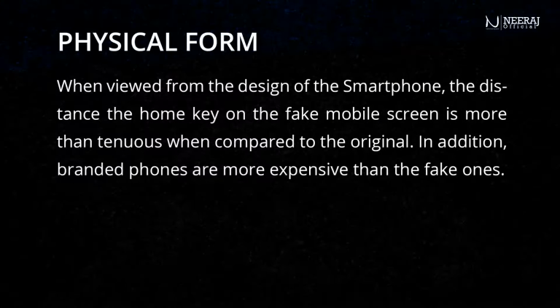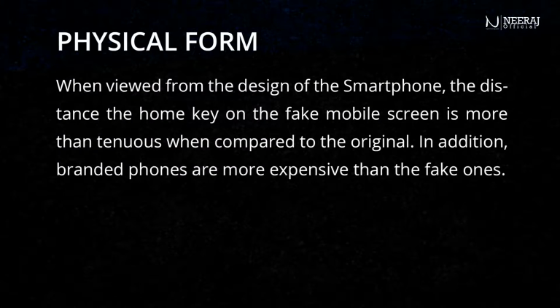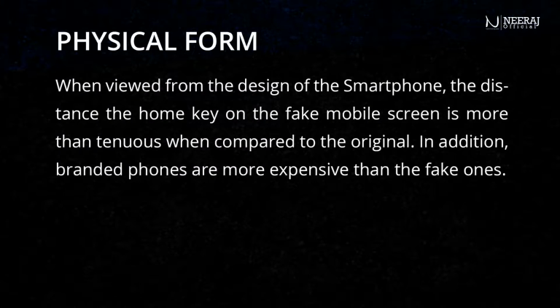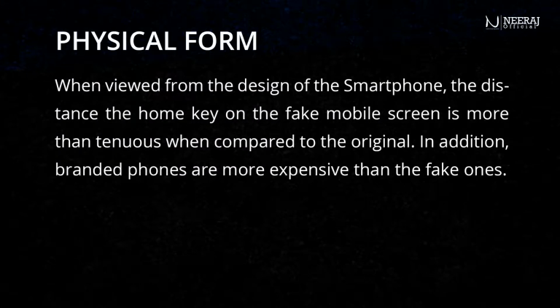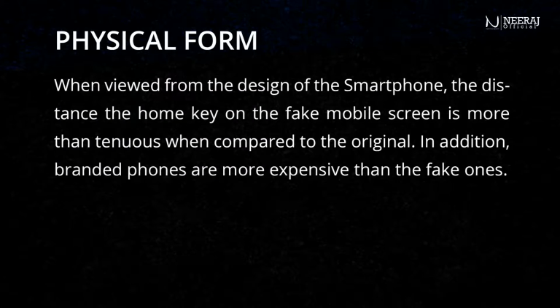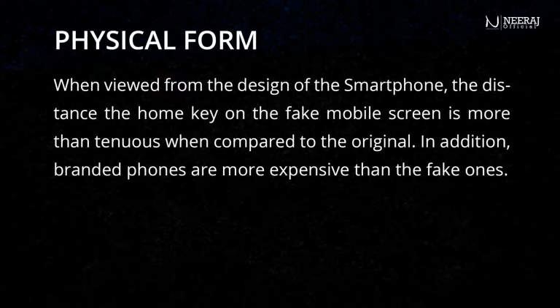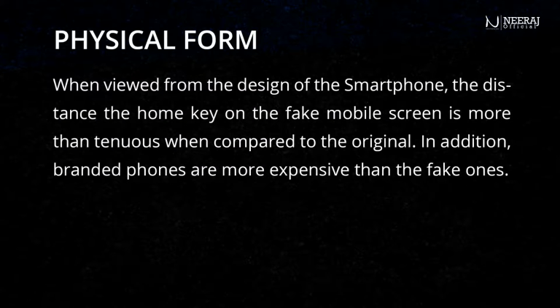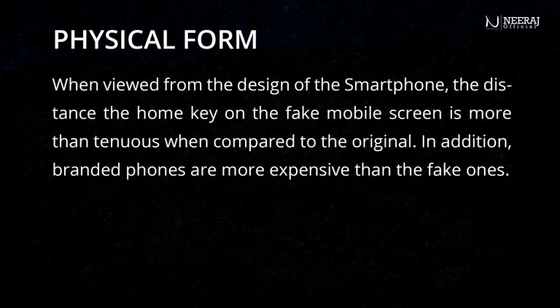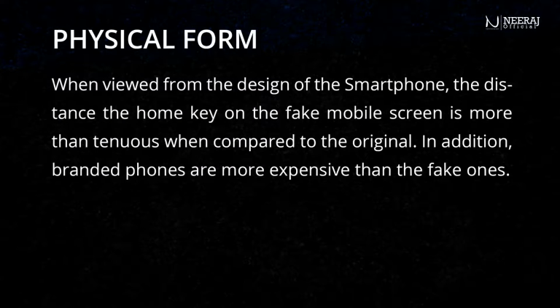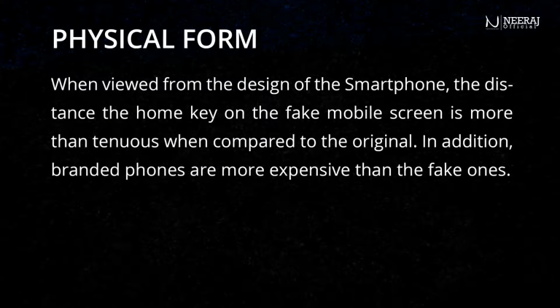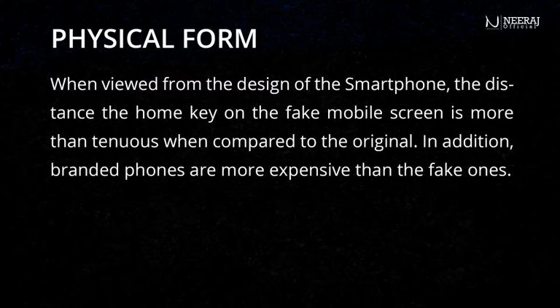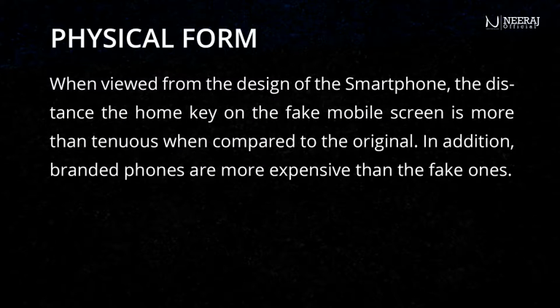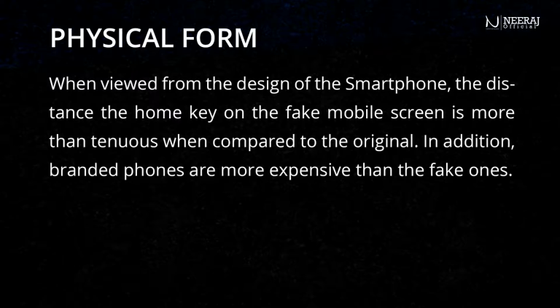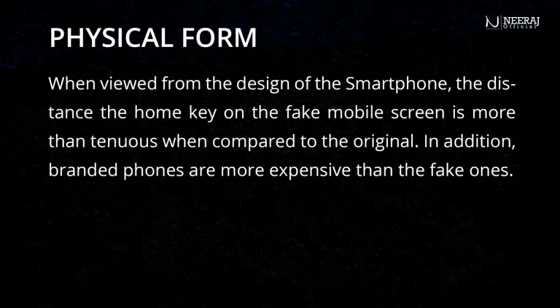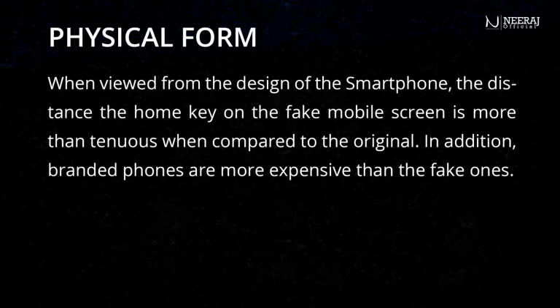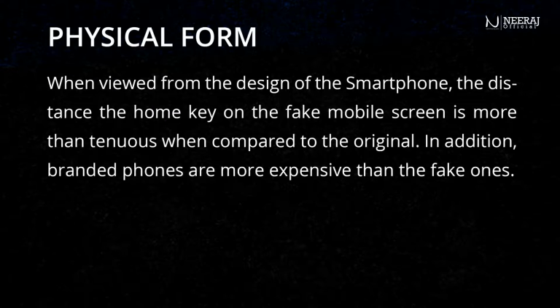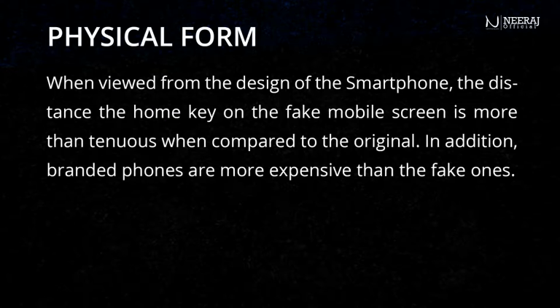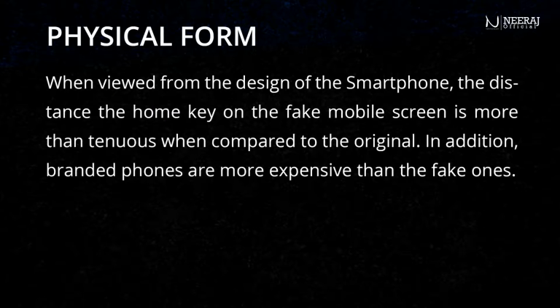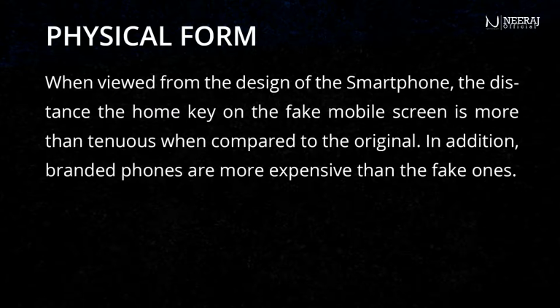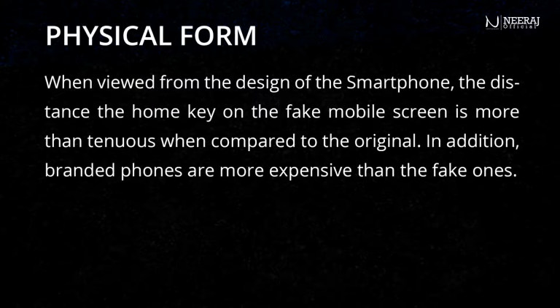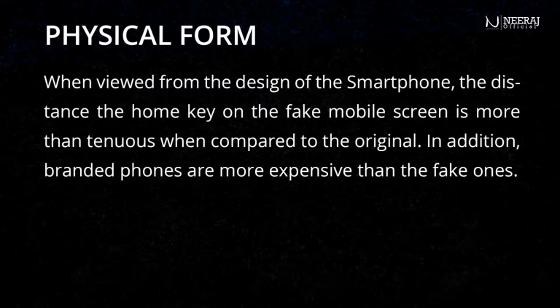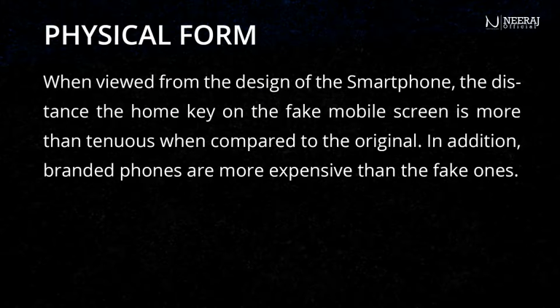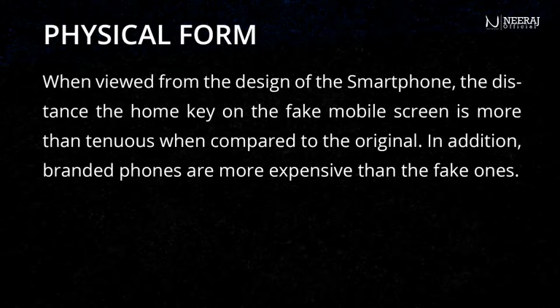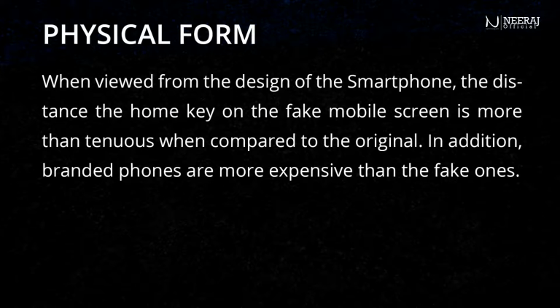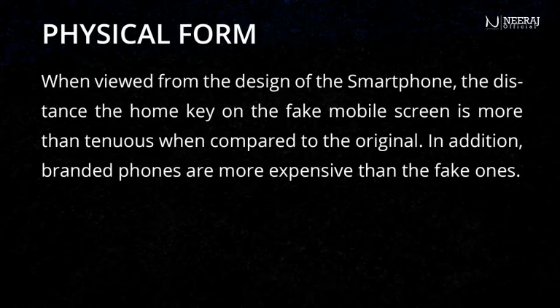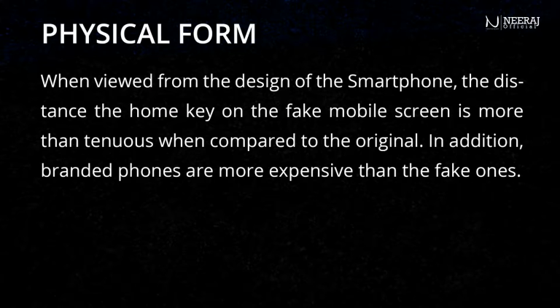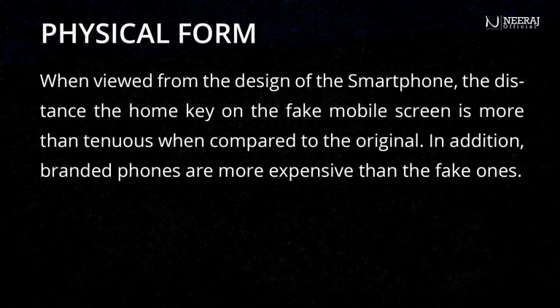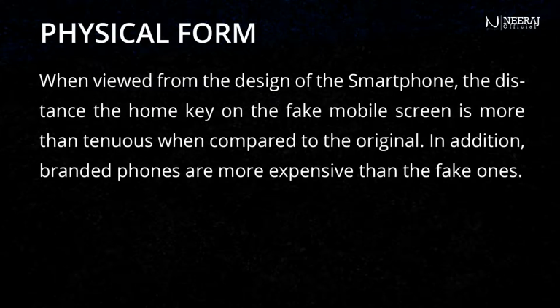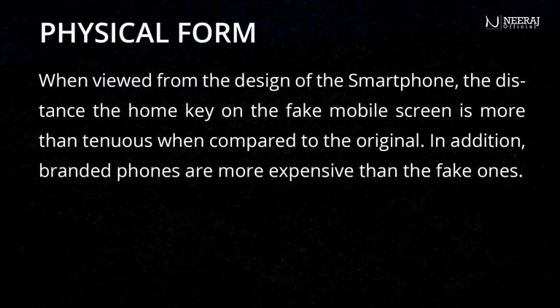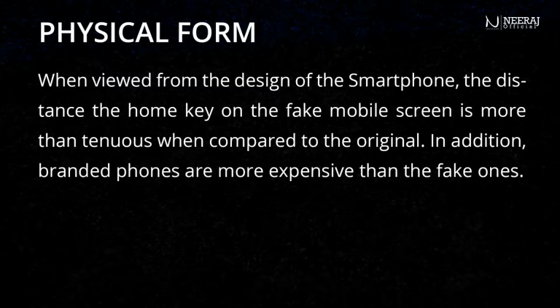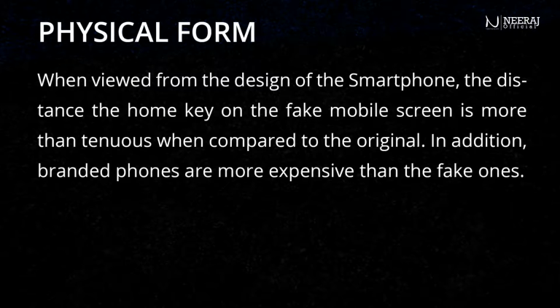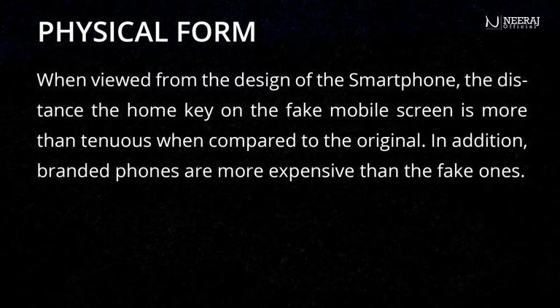When viewed from the design of the smartphone, the distance of the home key on the fake mobile screen is more tenuous when compared to the original.